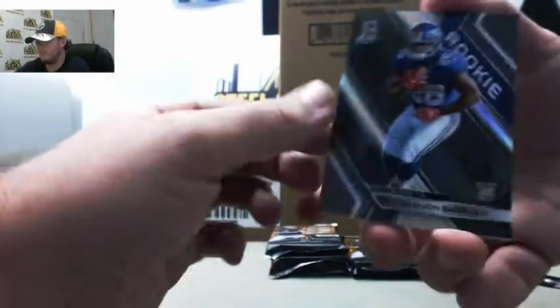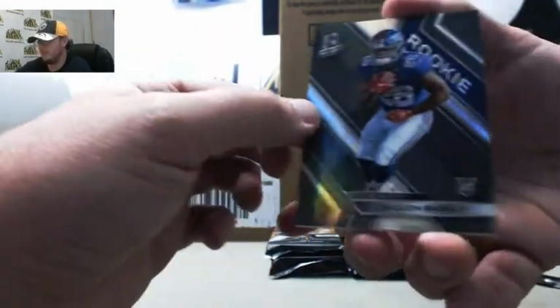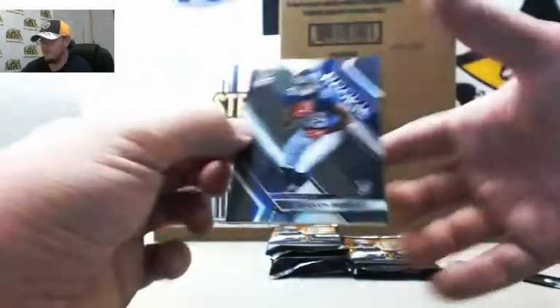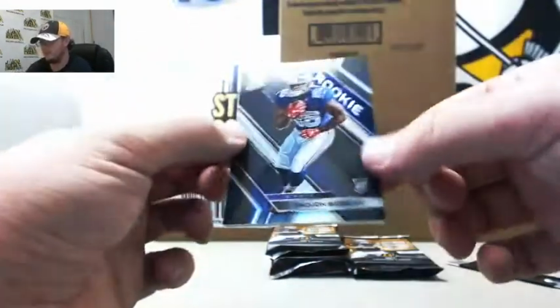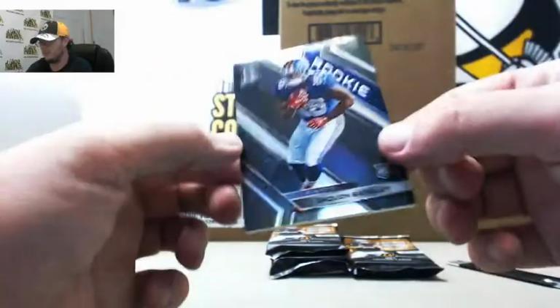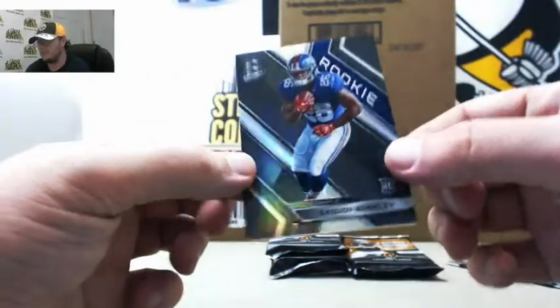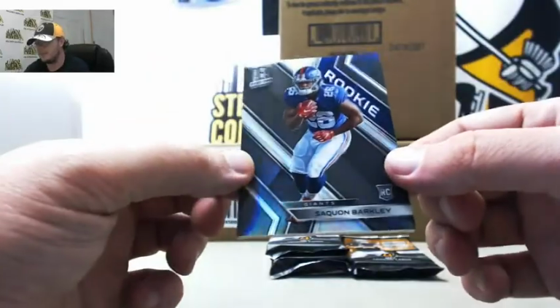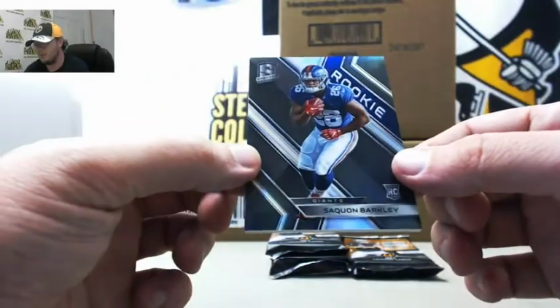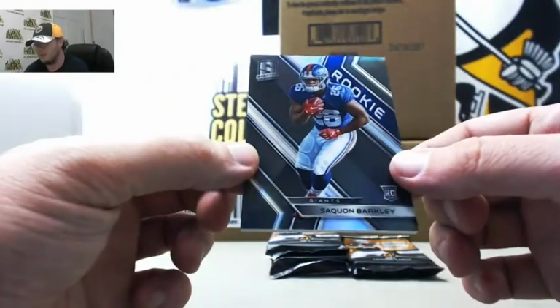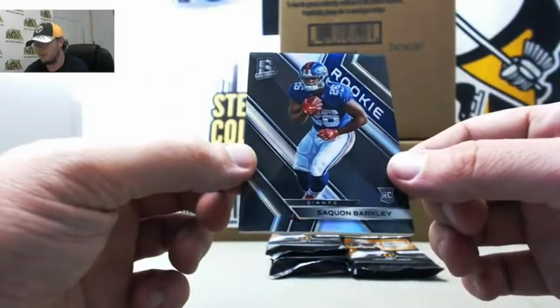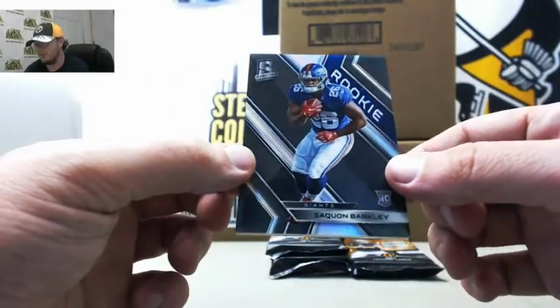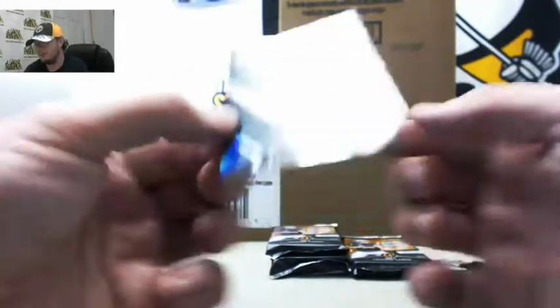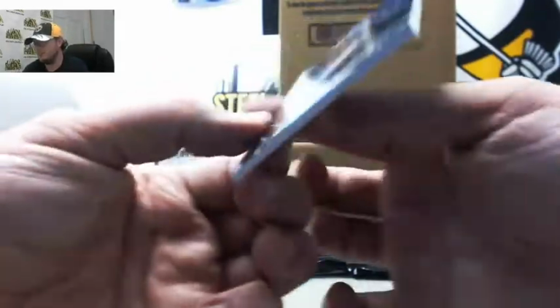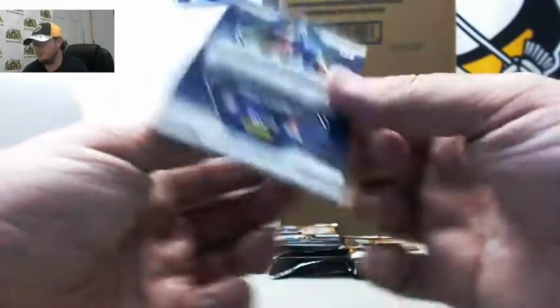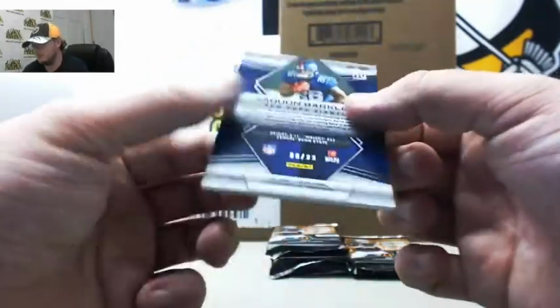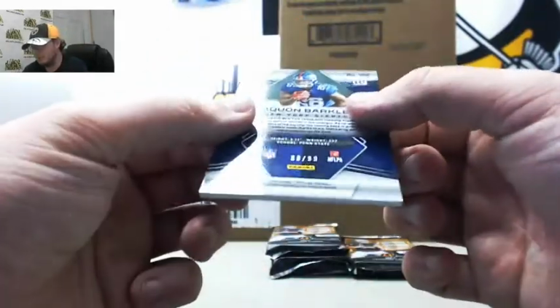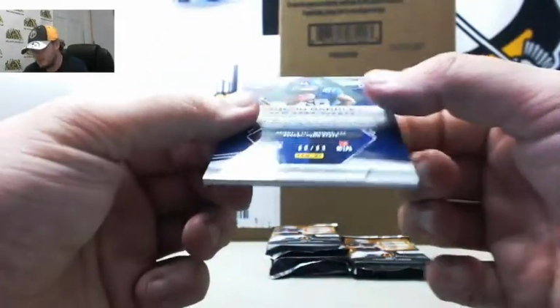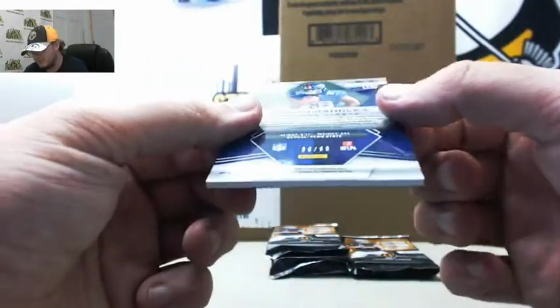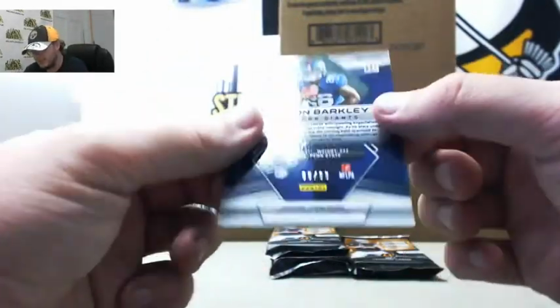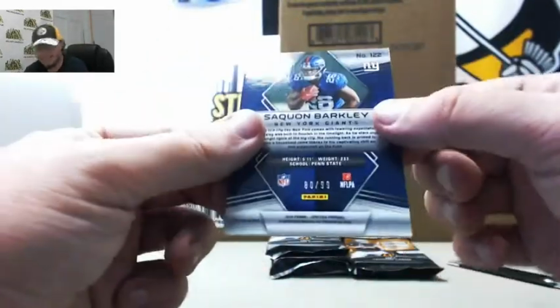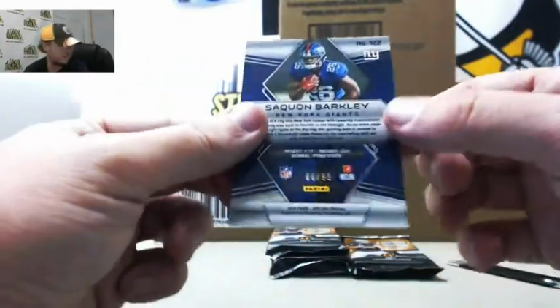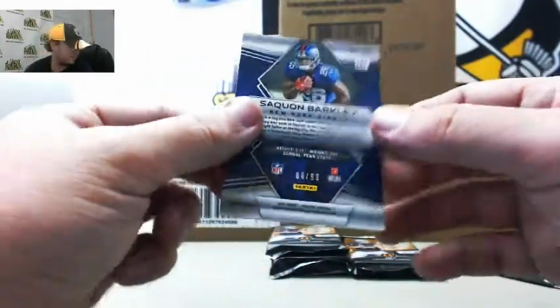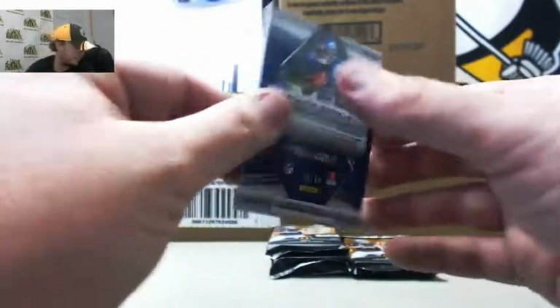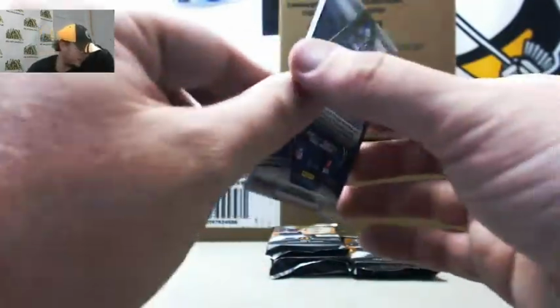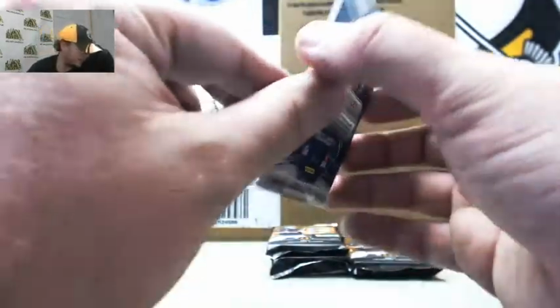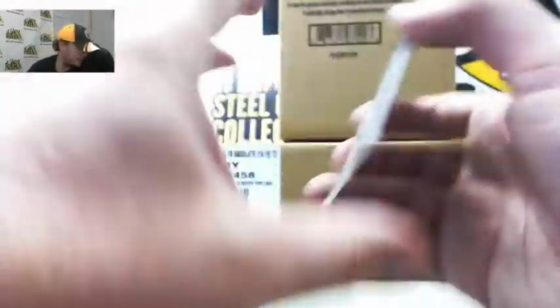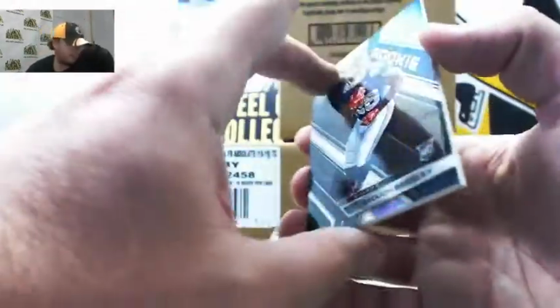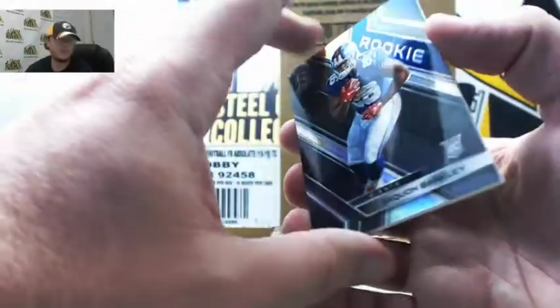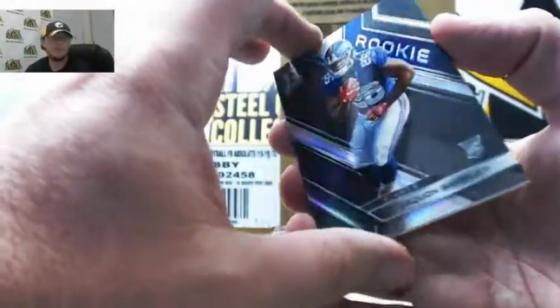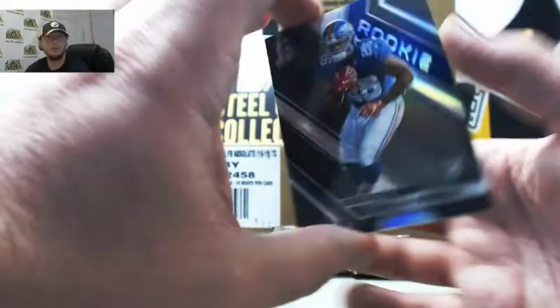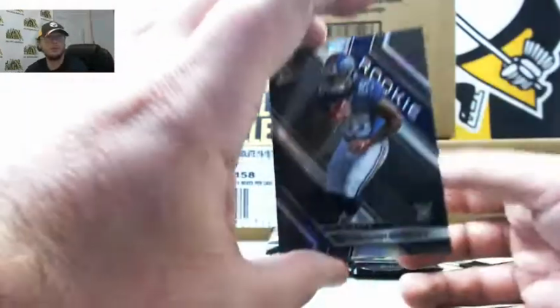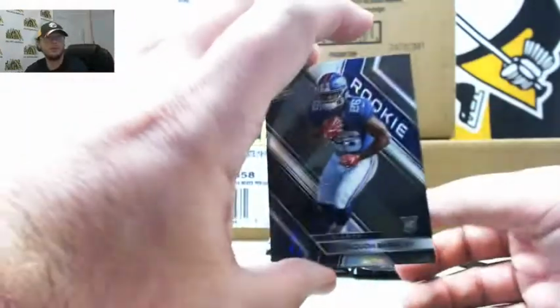And we've got rookie Saquon Barkley. That one's number 80 of 99. Number 0, Chris B.